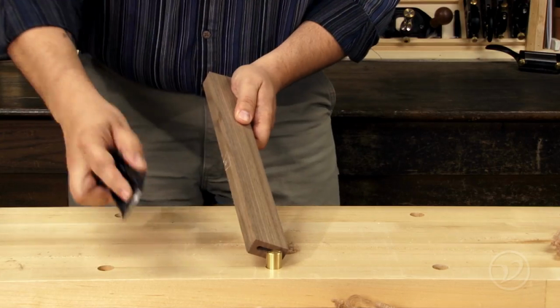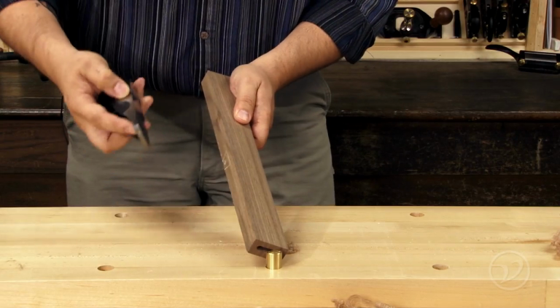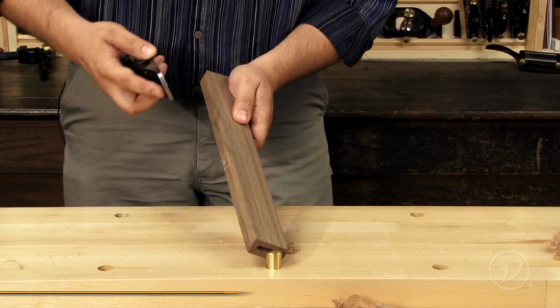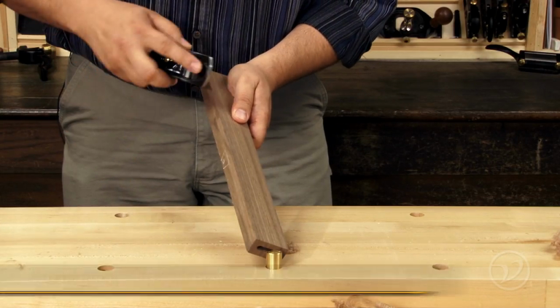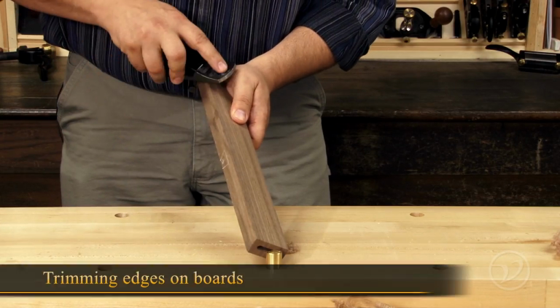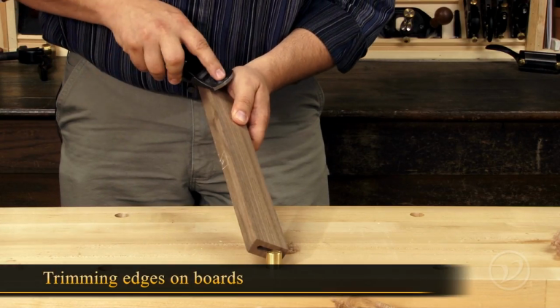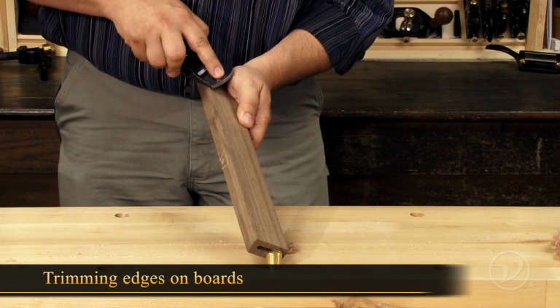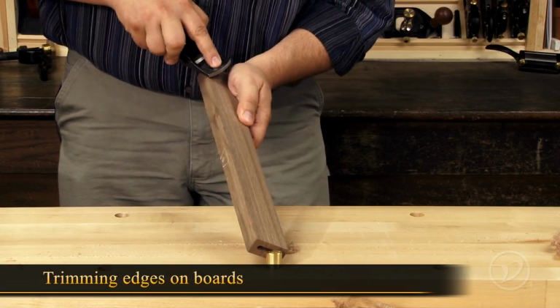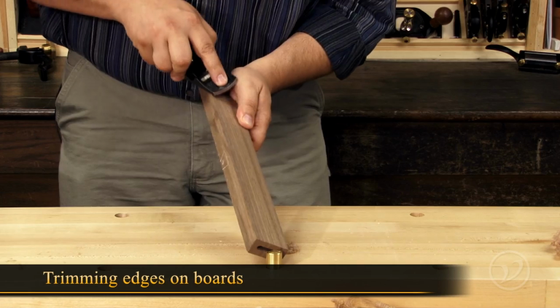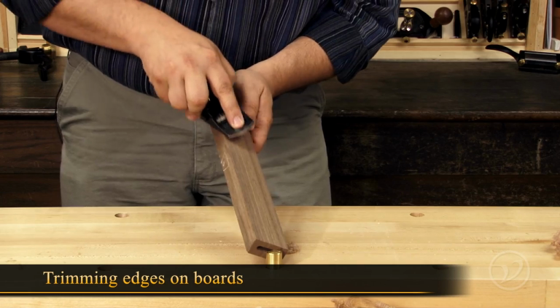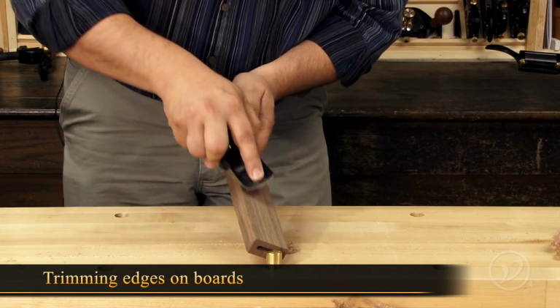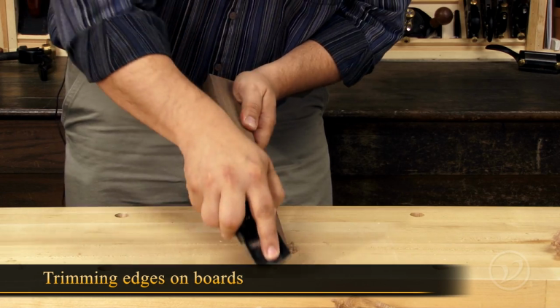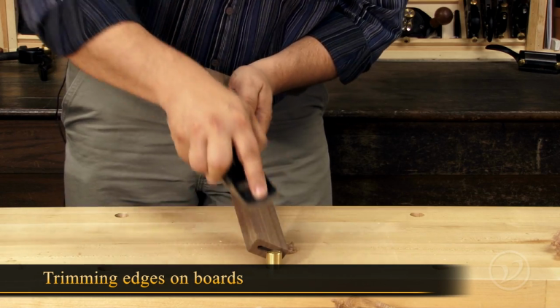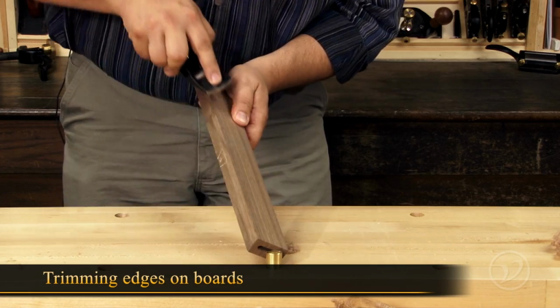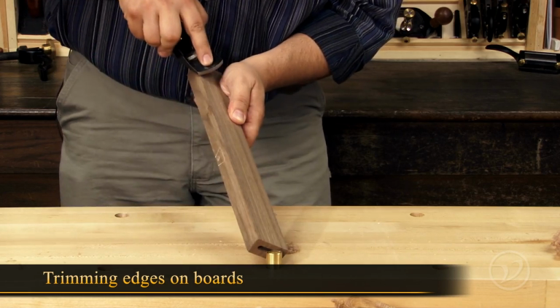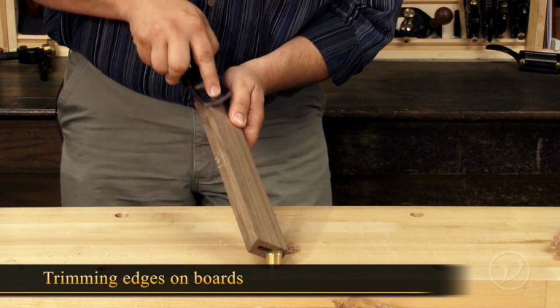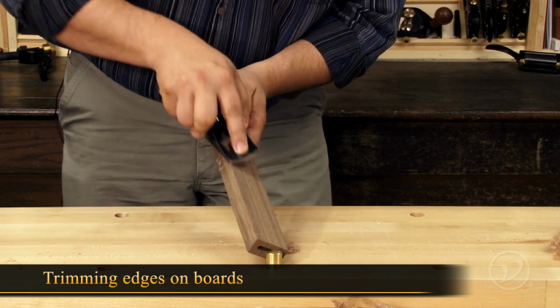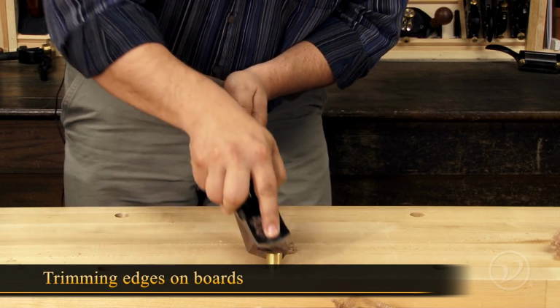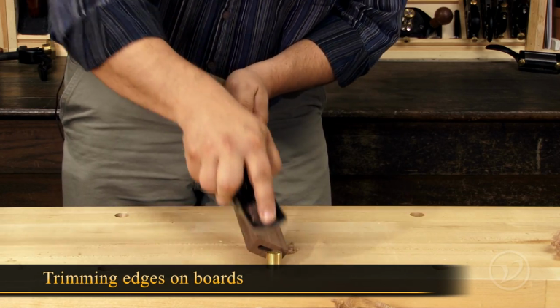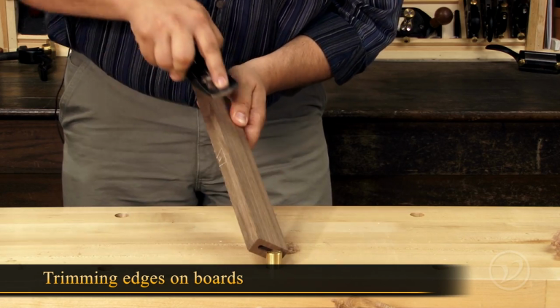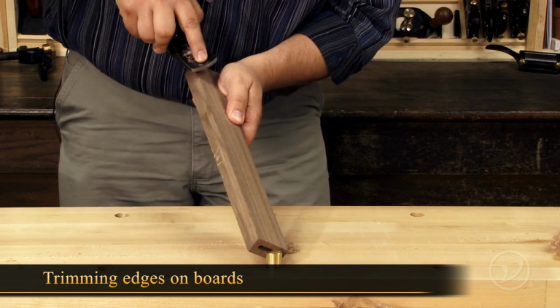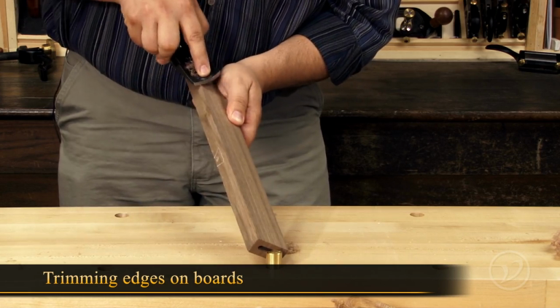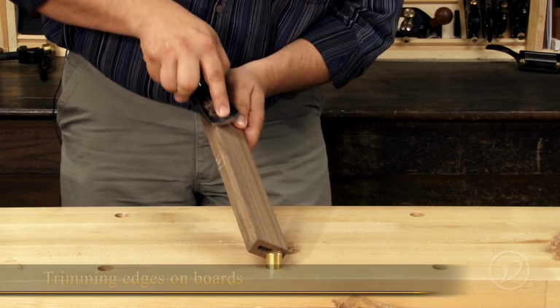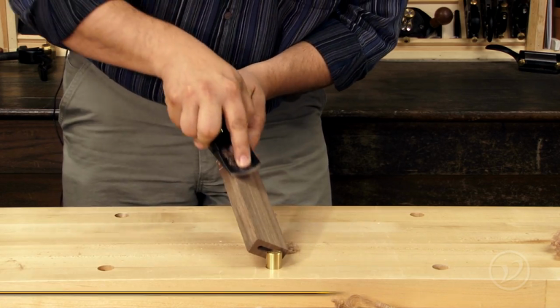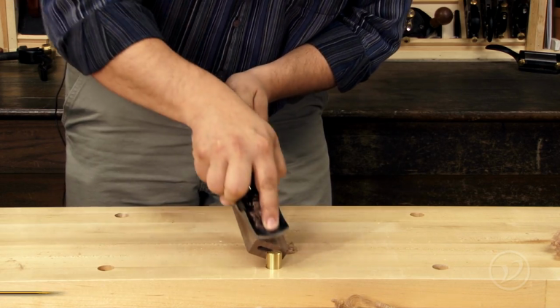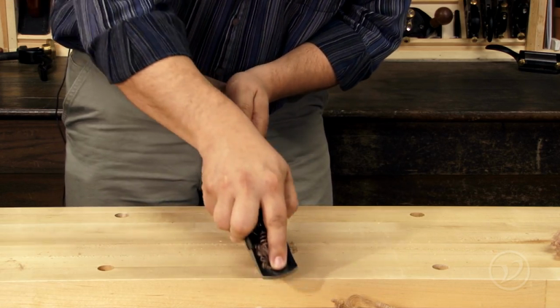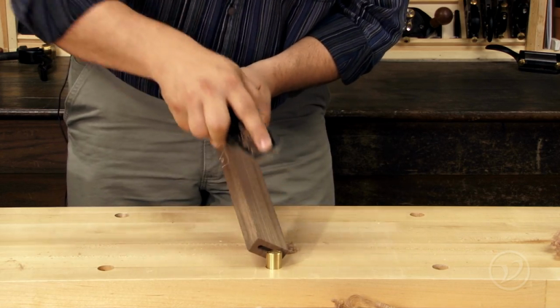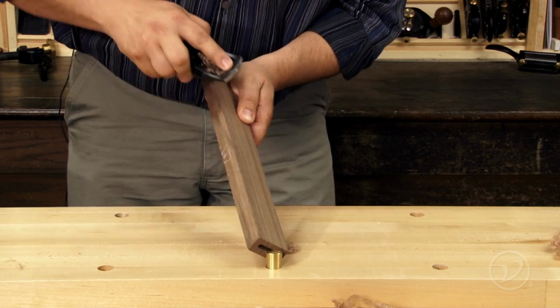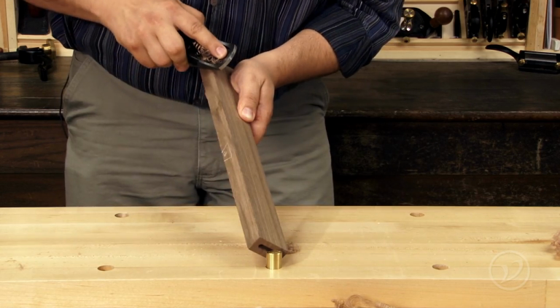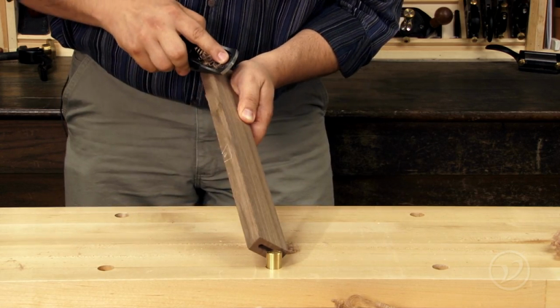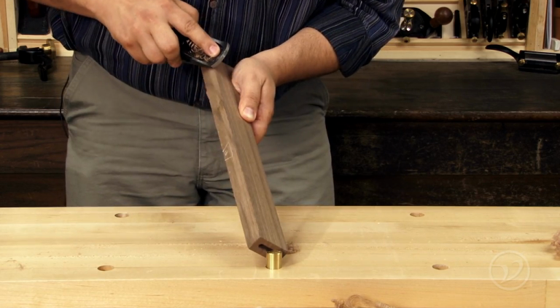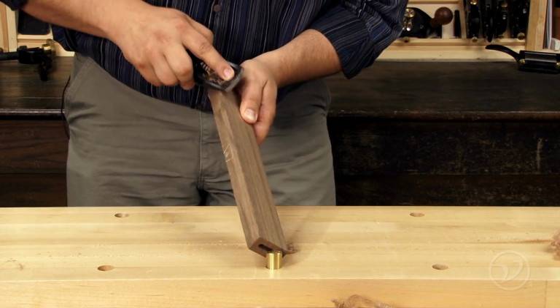This apron plane is always close at hand in my shop for quick trimming jobs like removing sharp edges on boards.